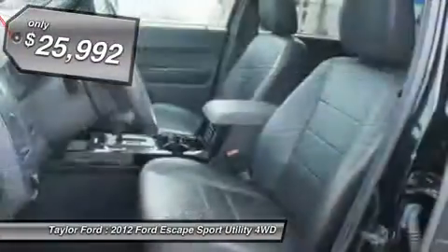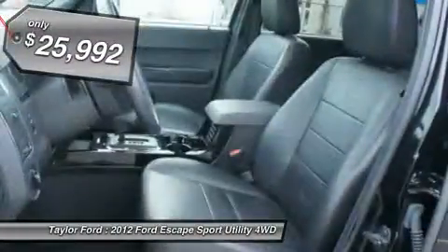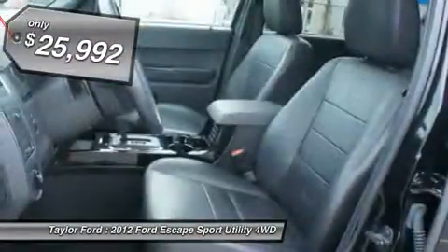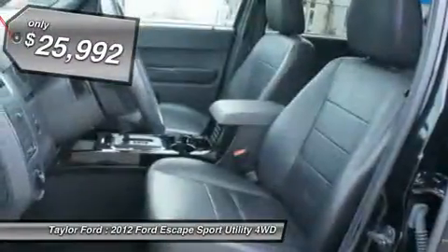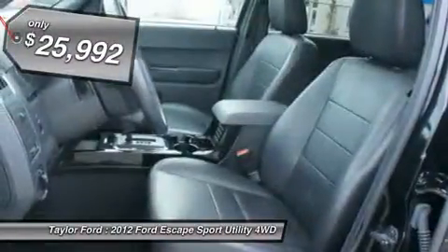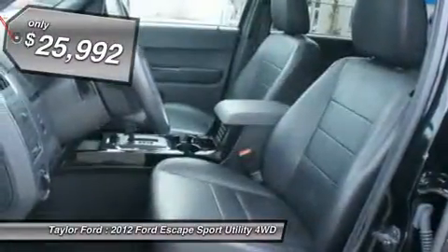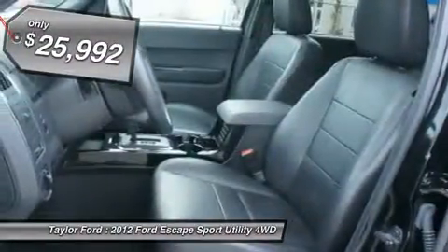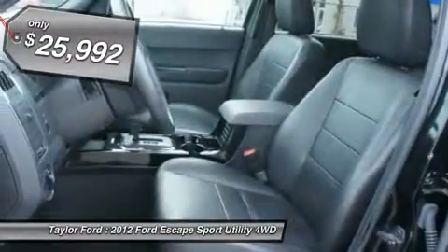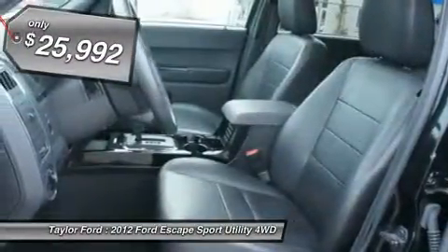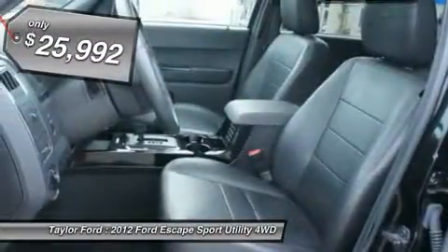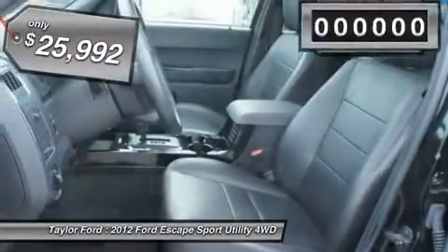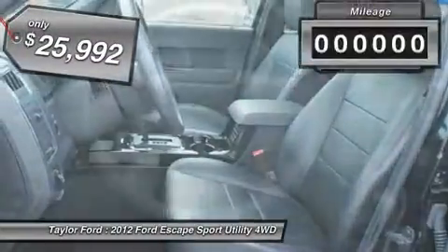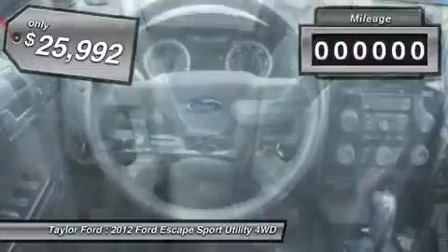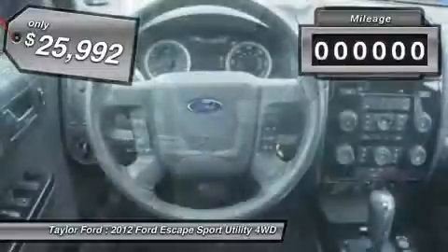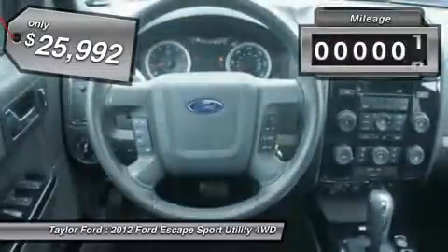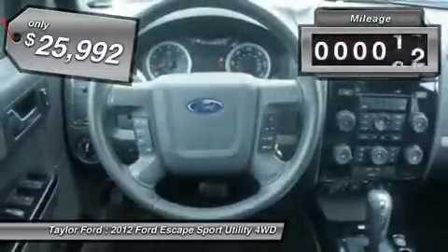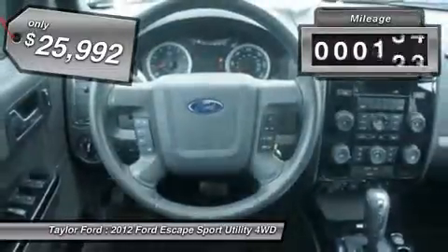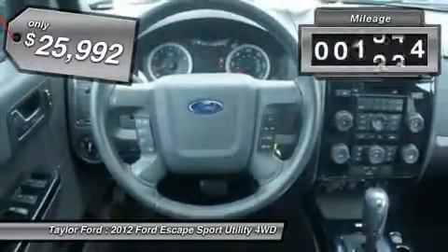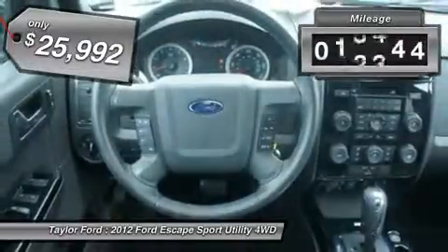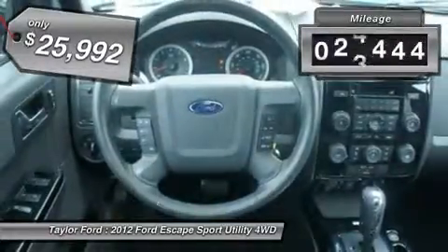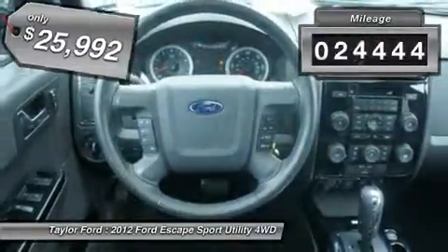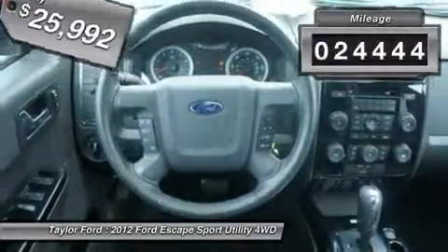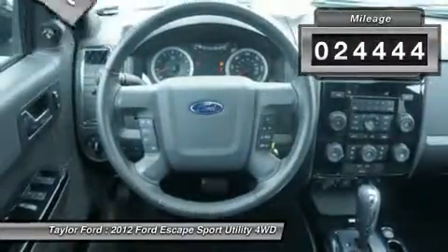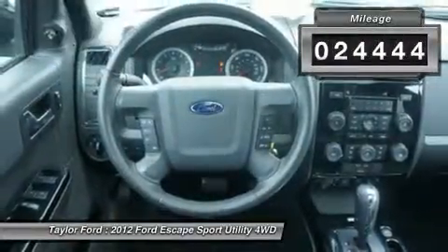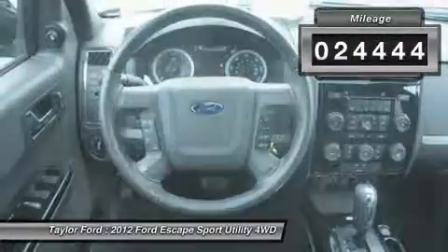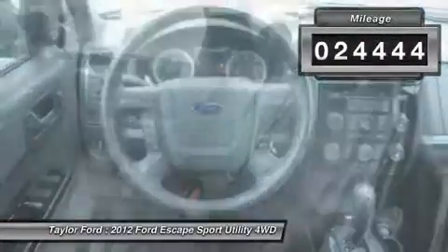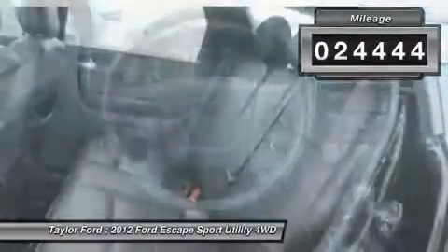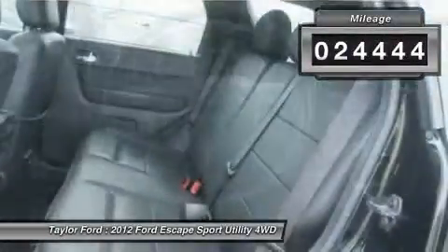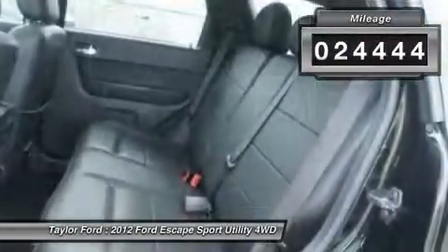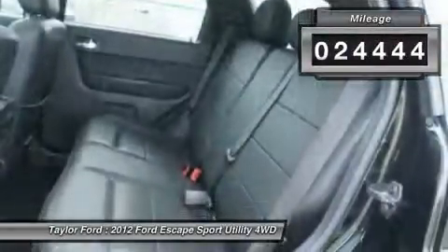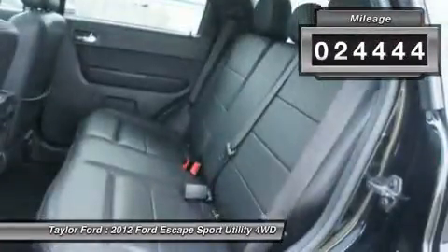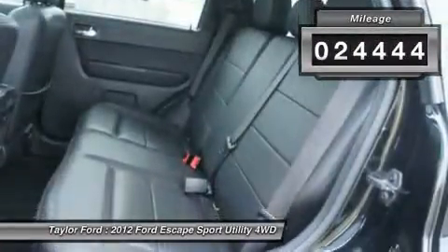And it's priced below $30,000. This vehicle has less than 25,000 miles.